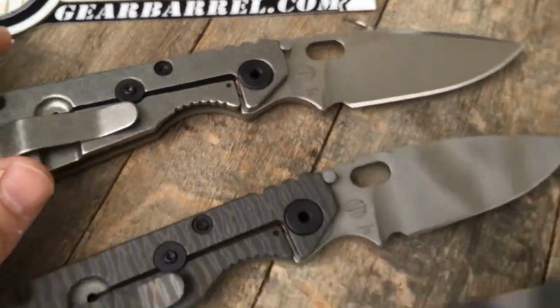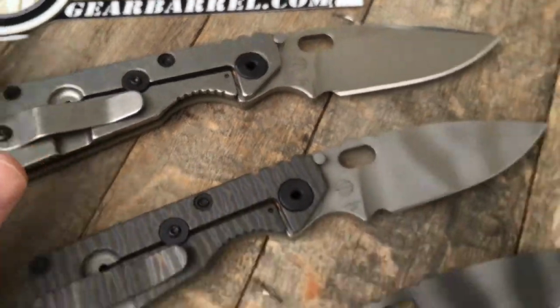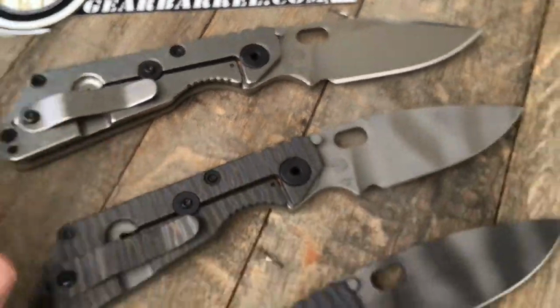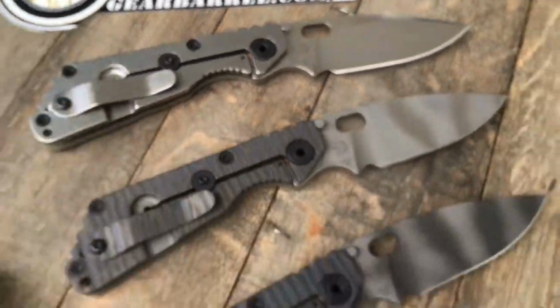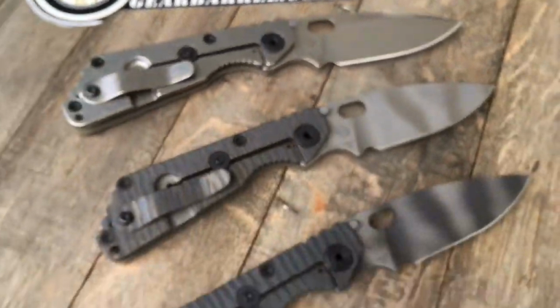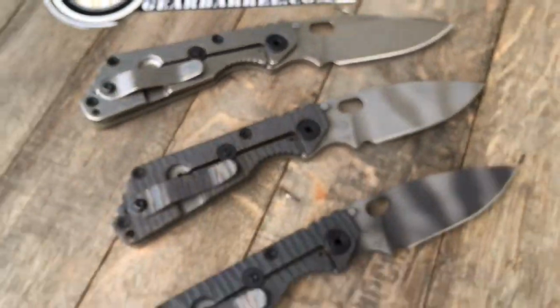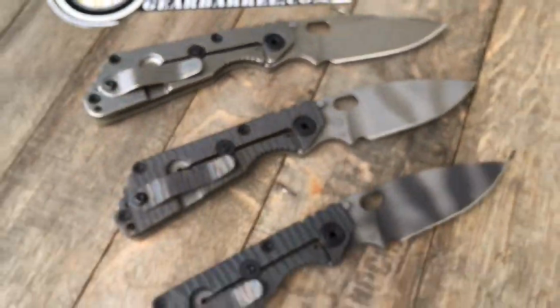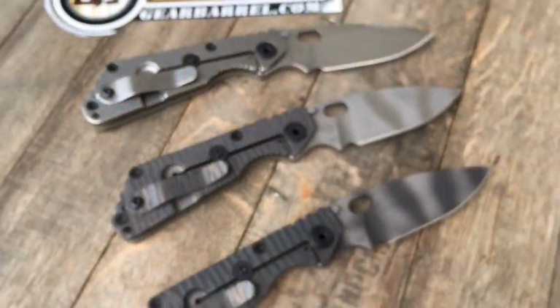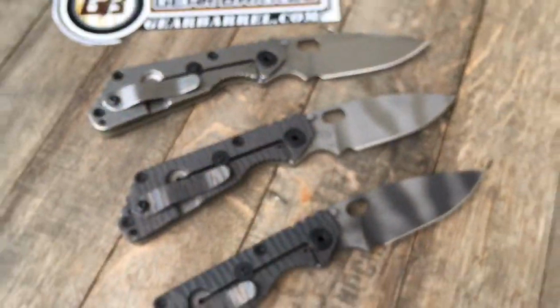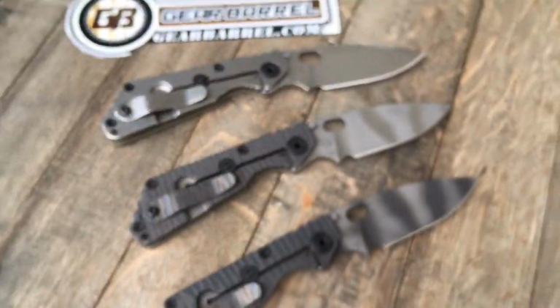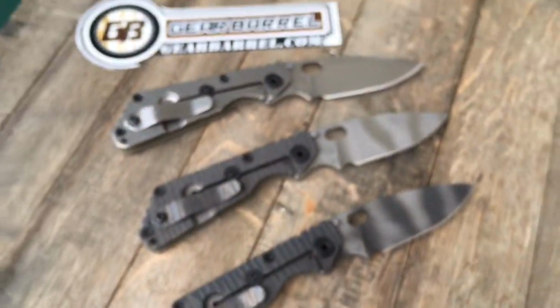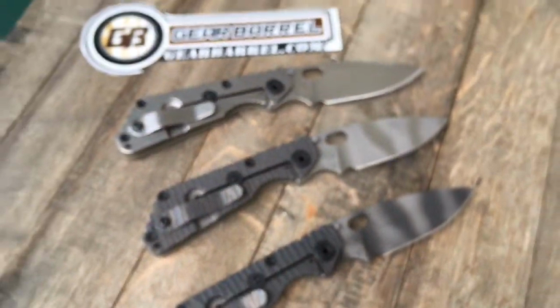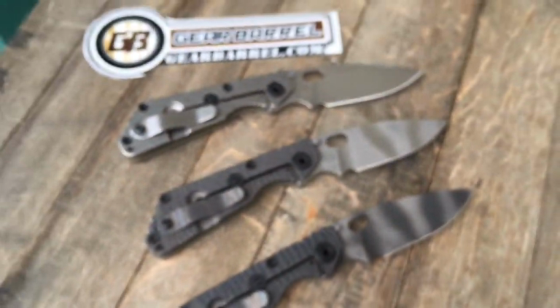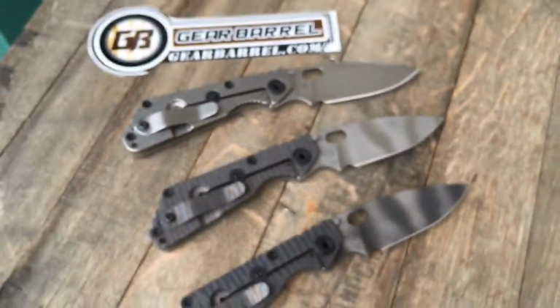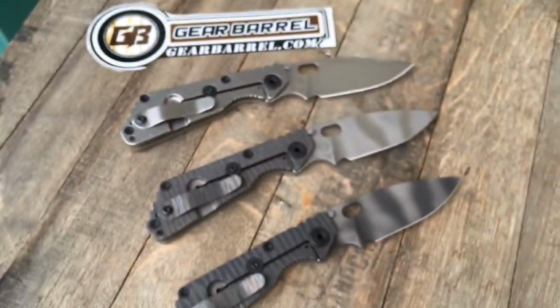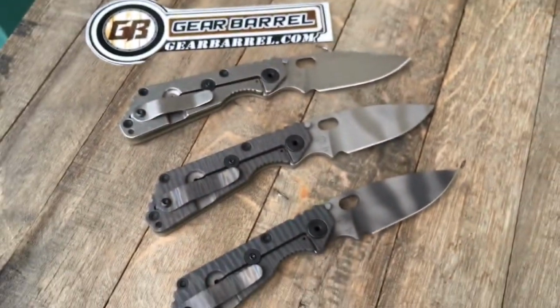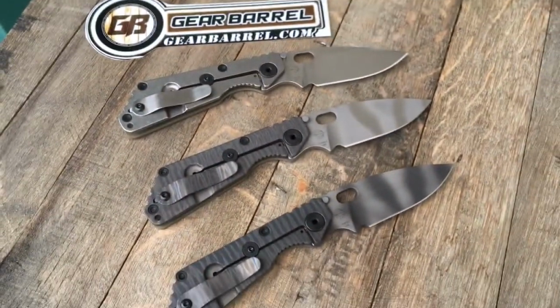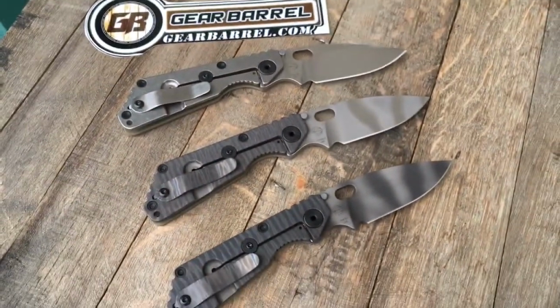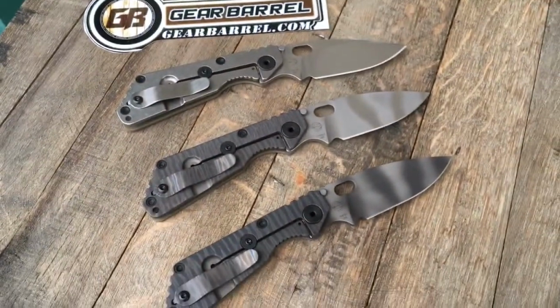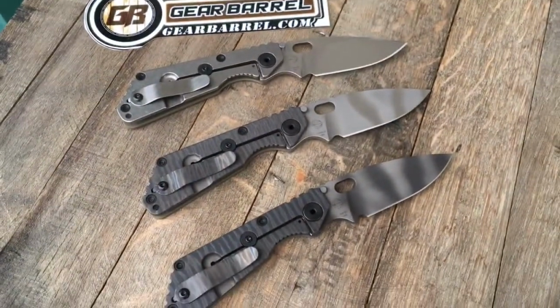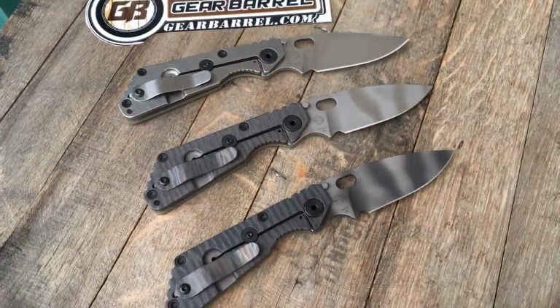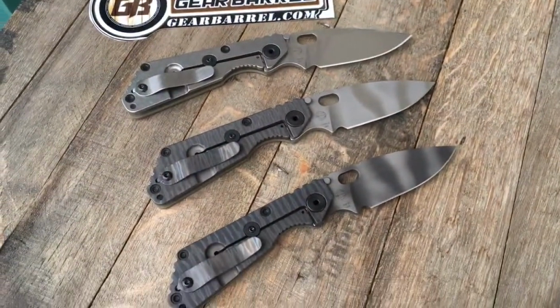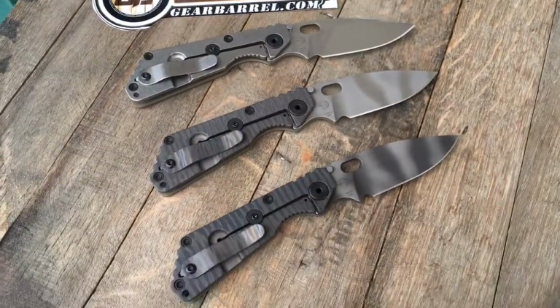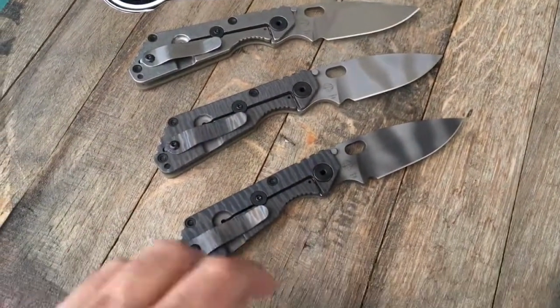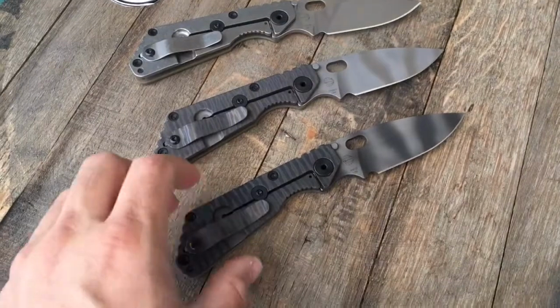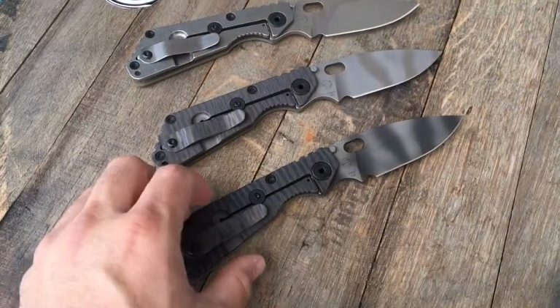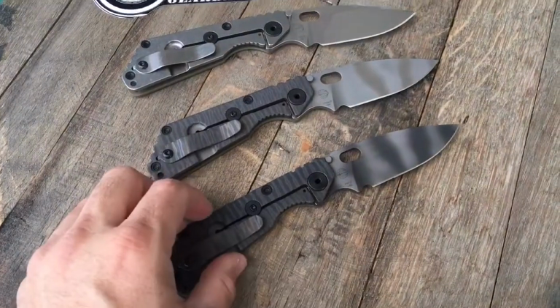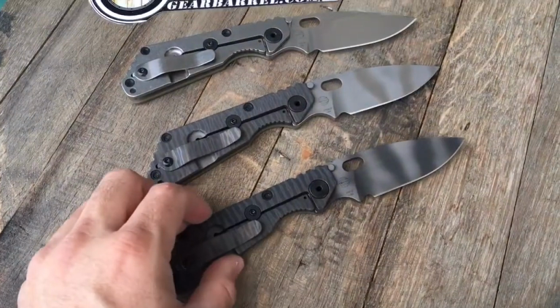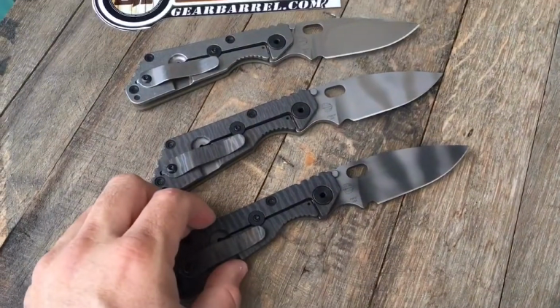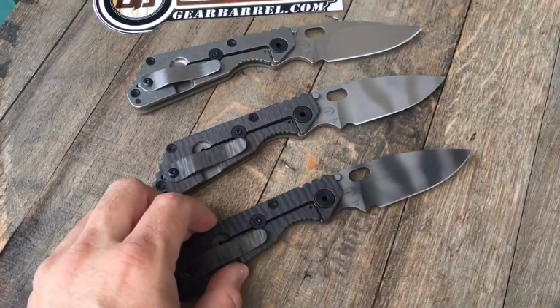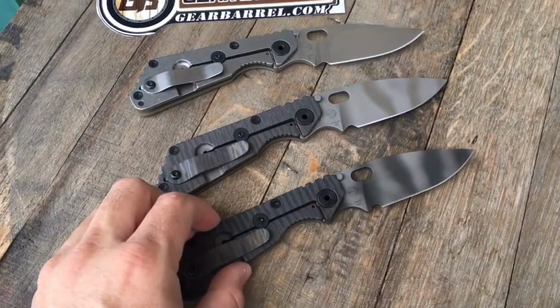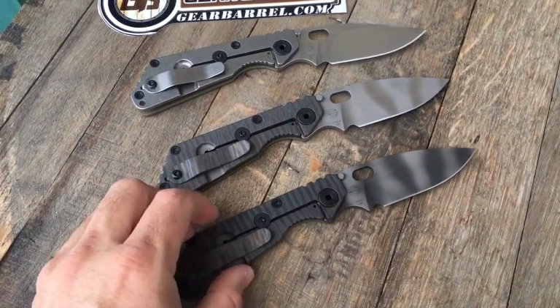These are on hand right now and can be had at GearBarrel.com.